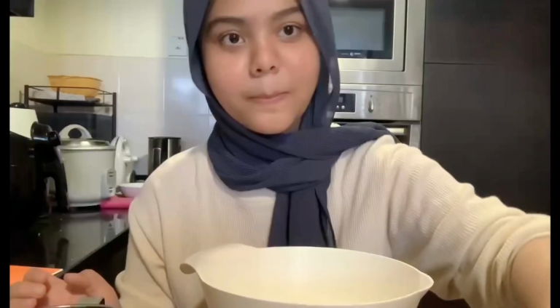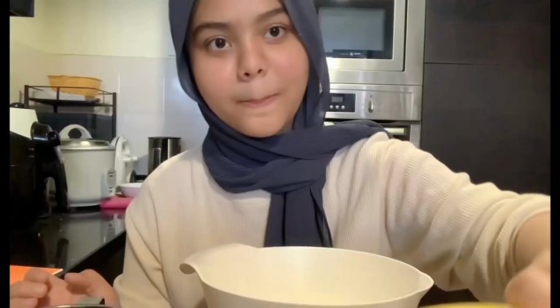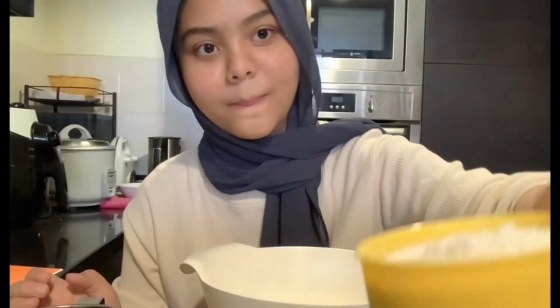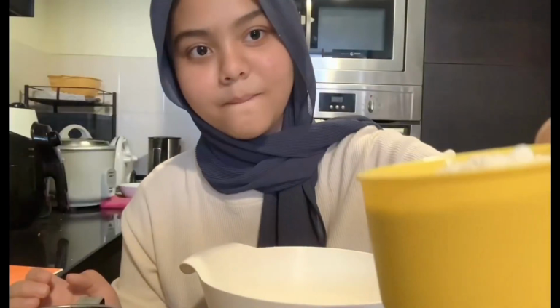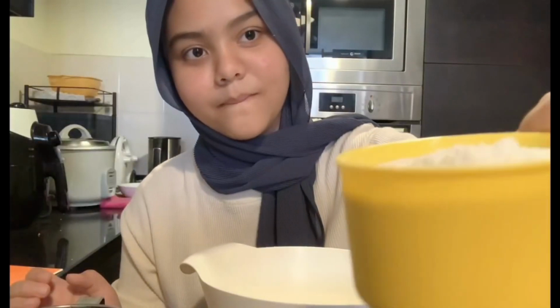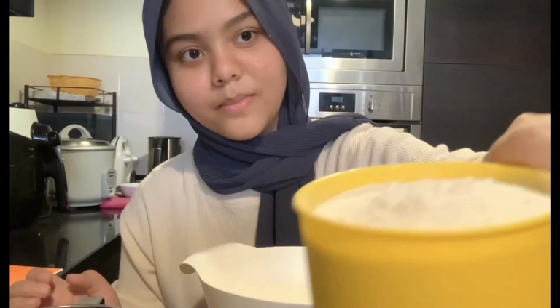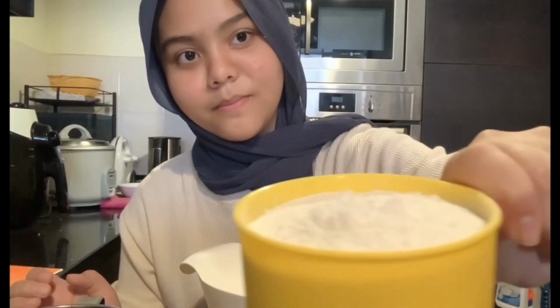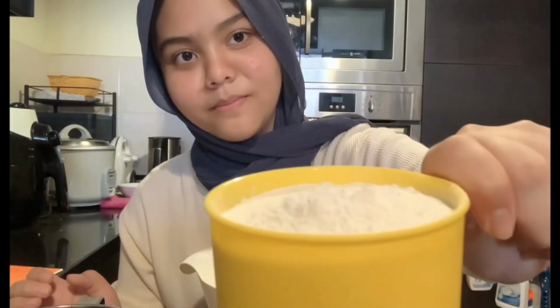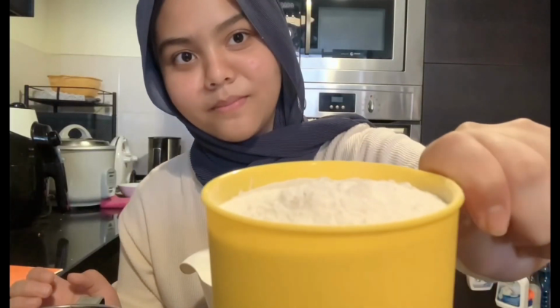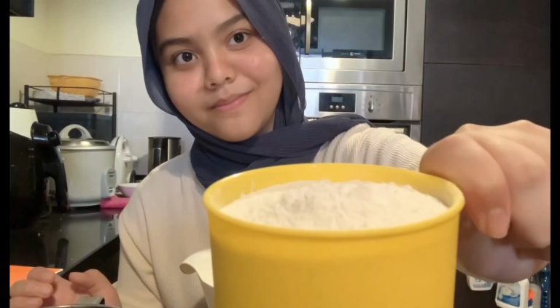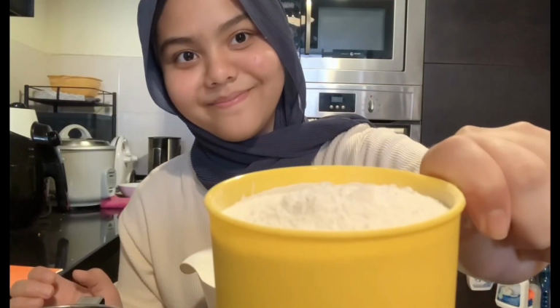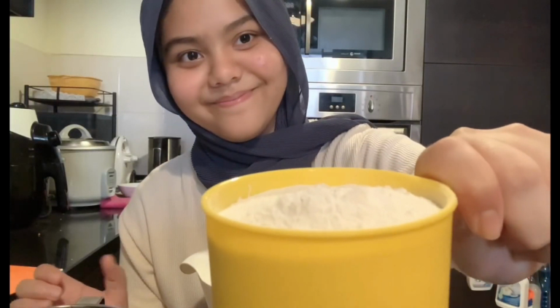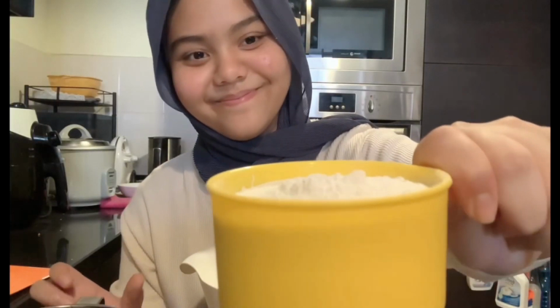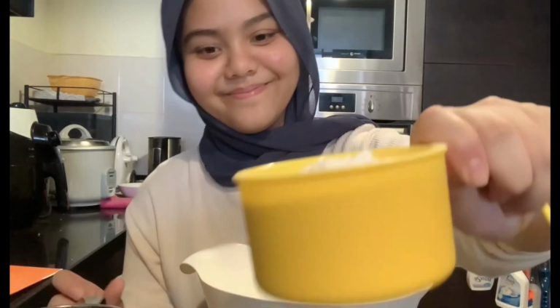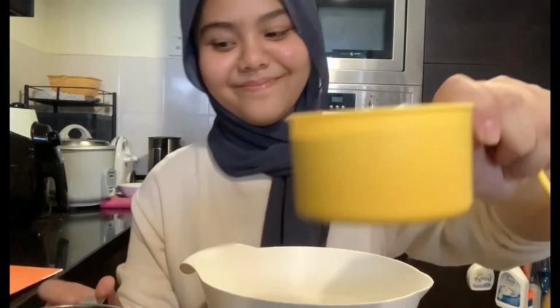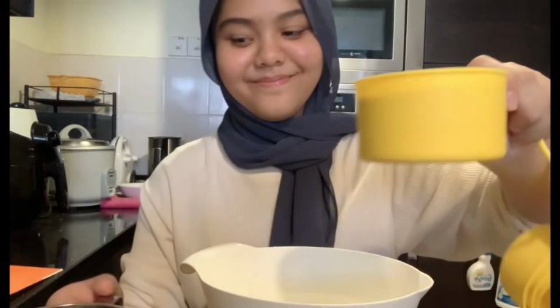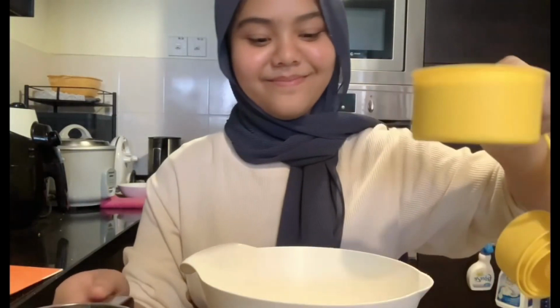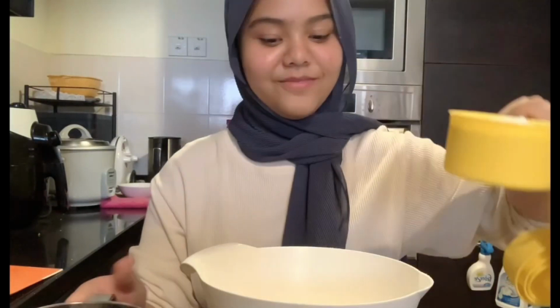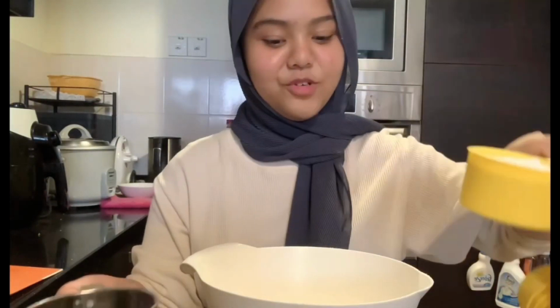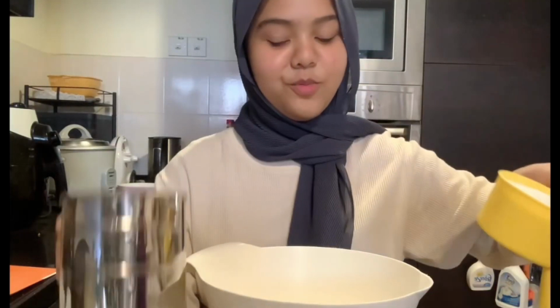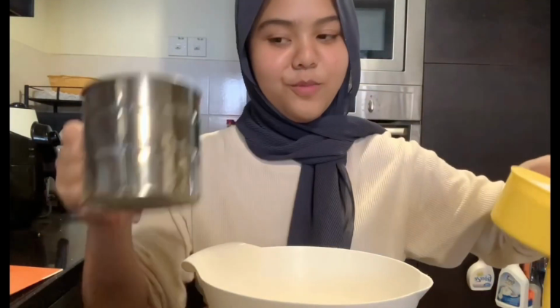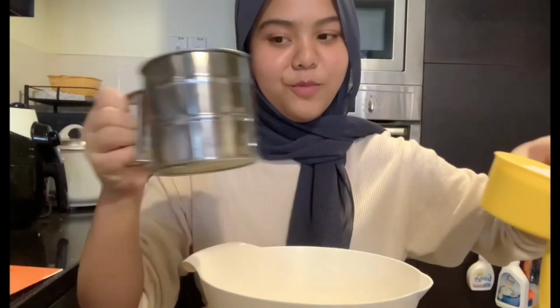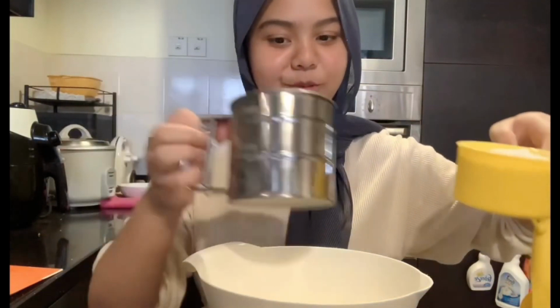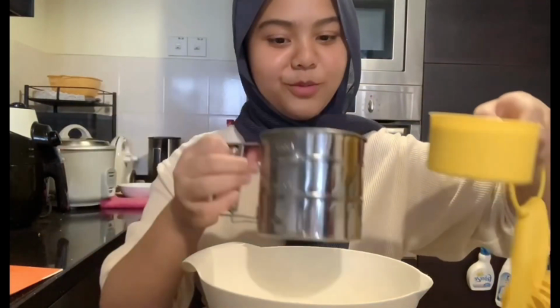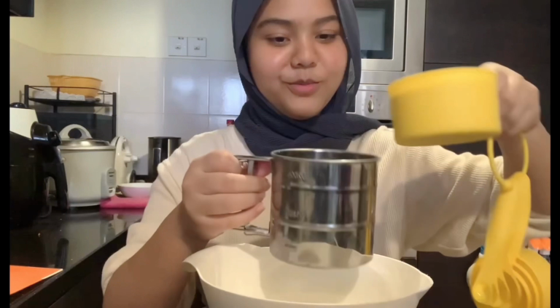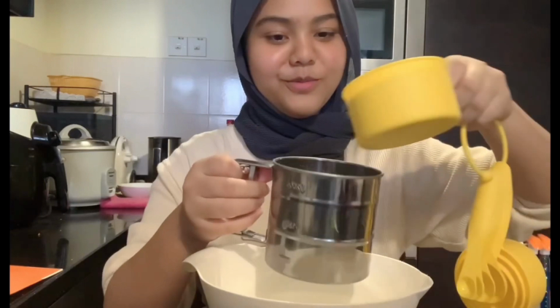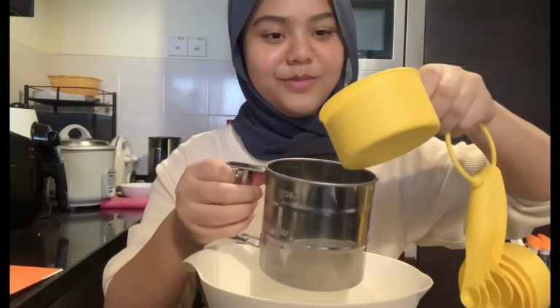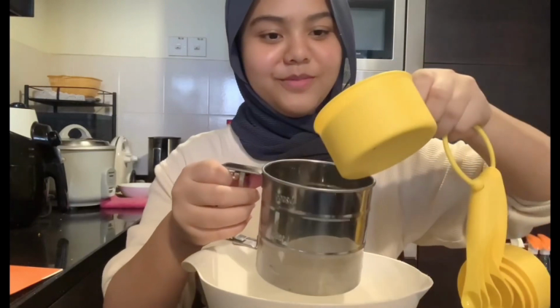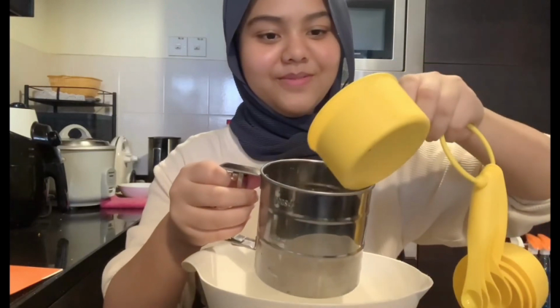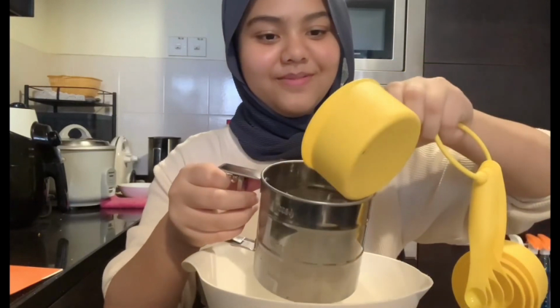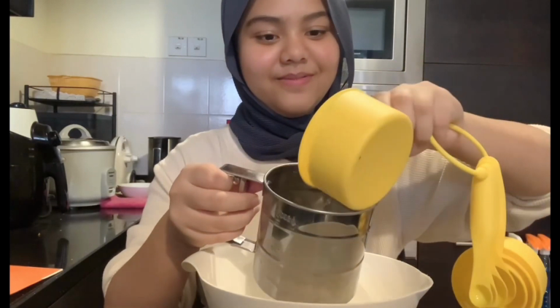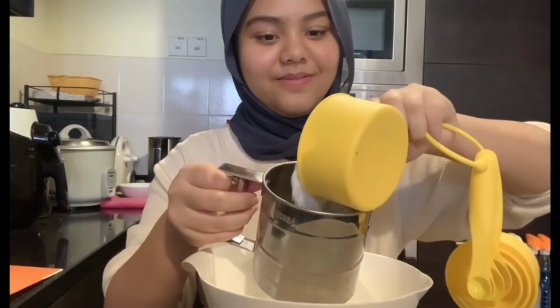Next, add 1 cup of wheat flour. Sift it, of course.